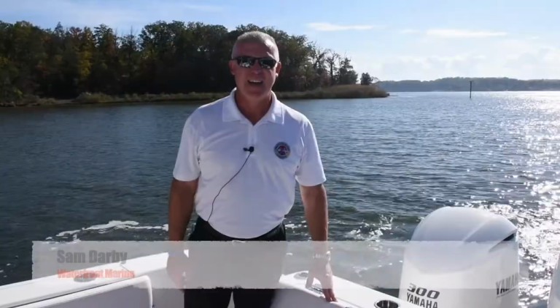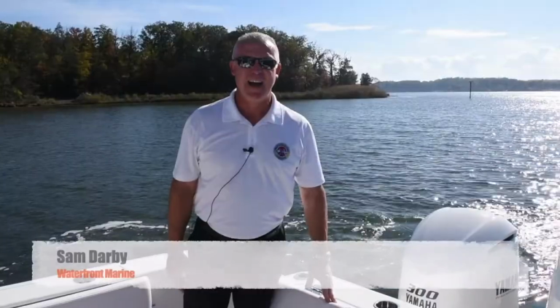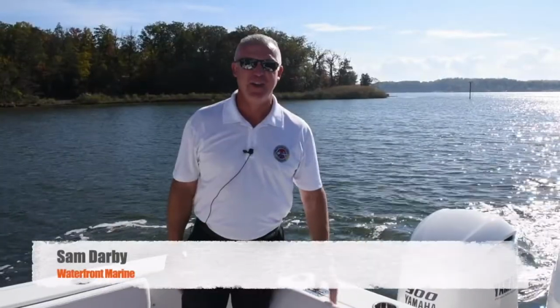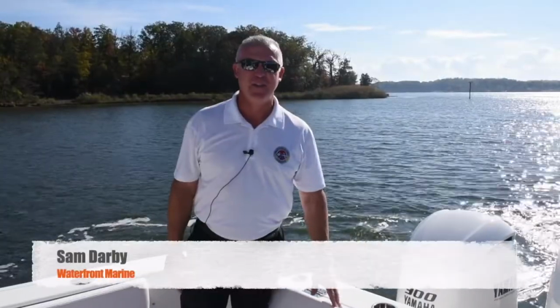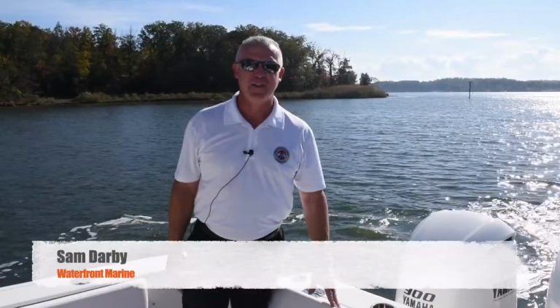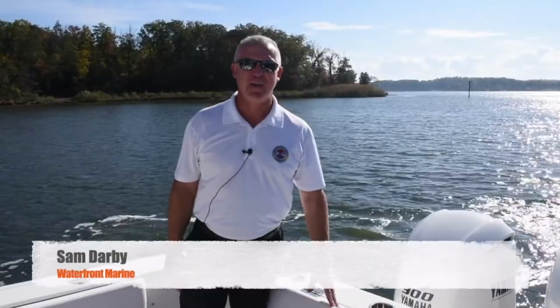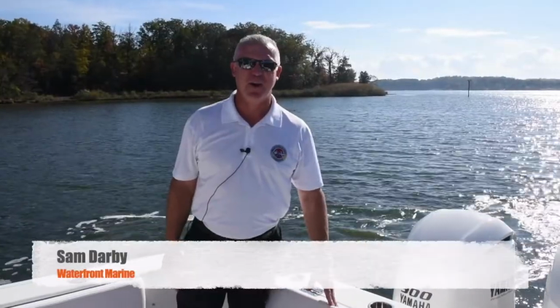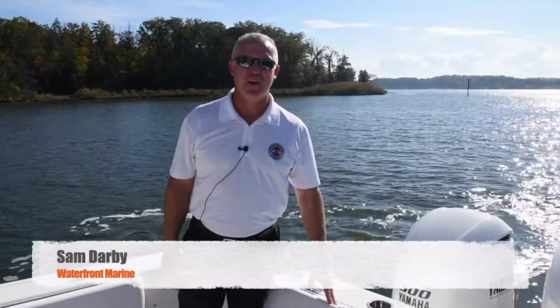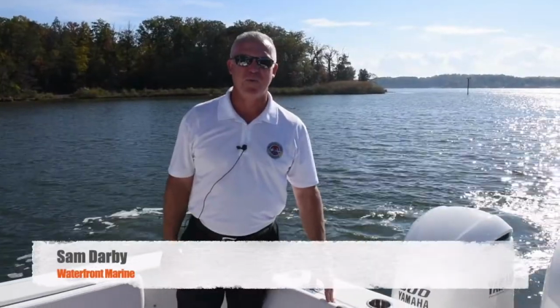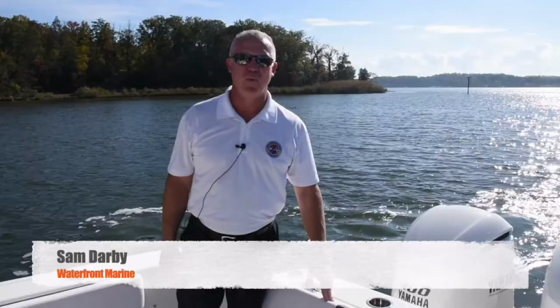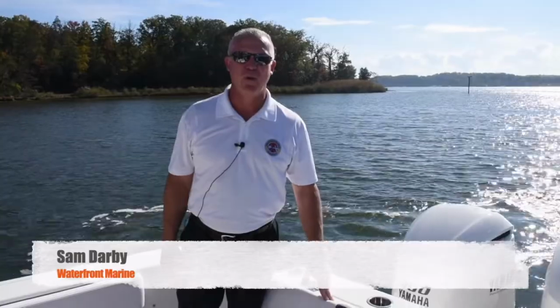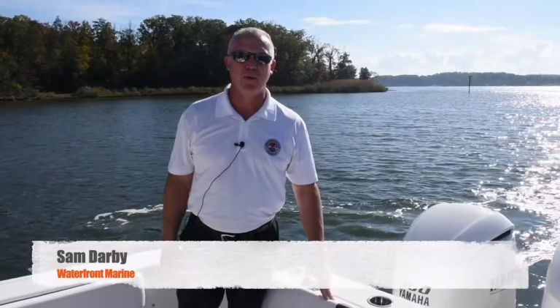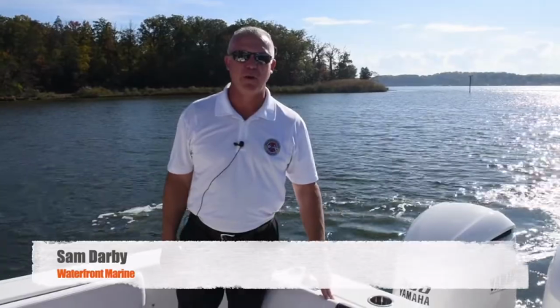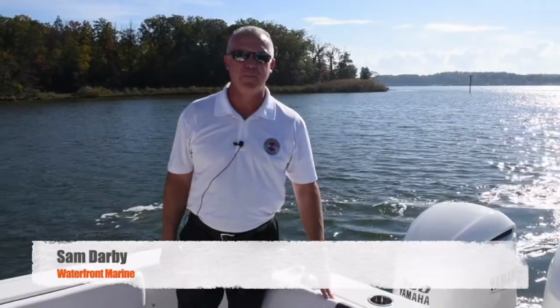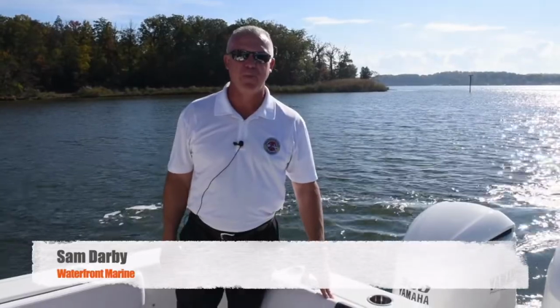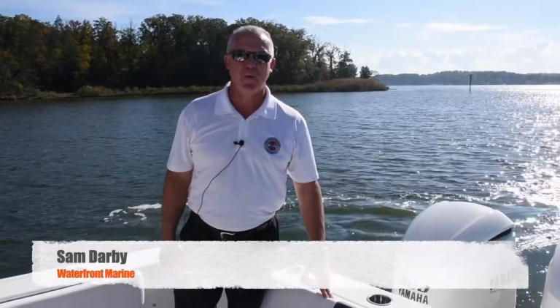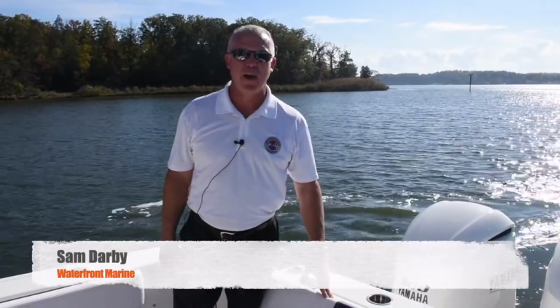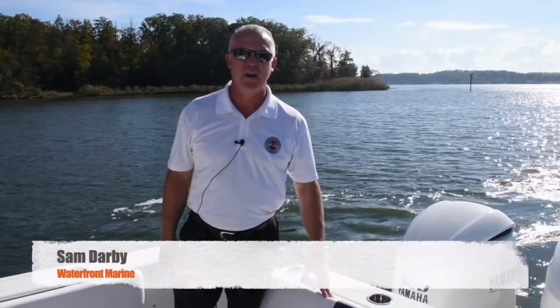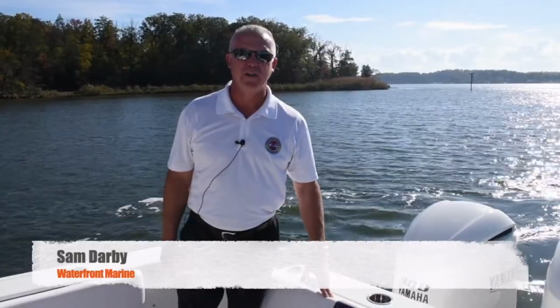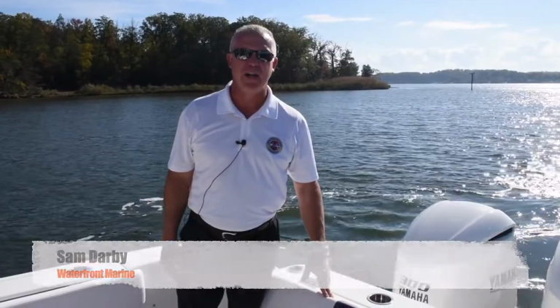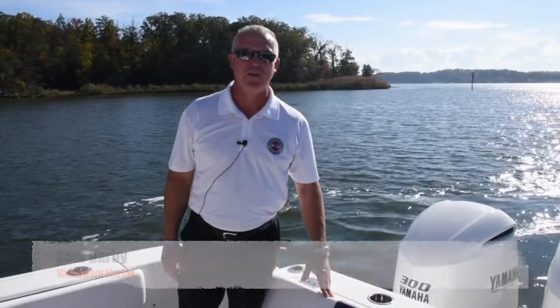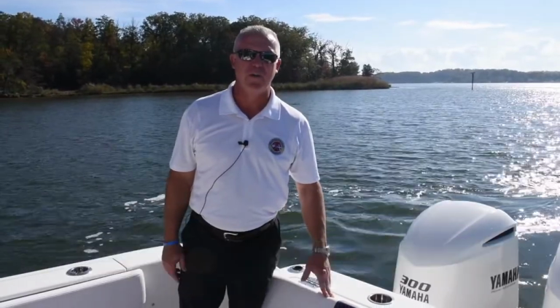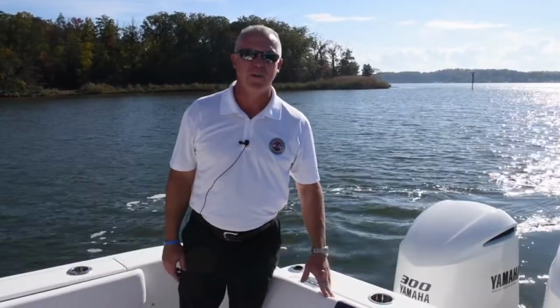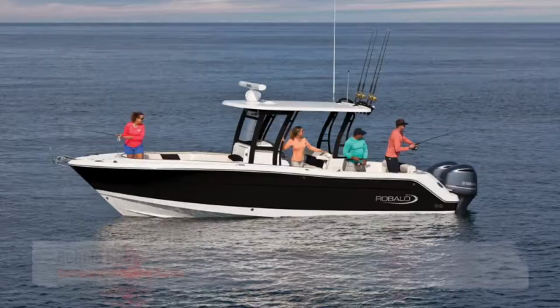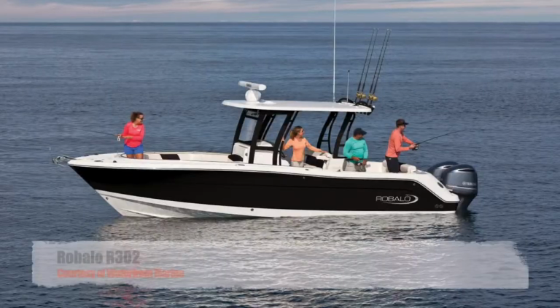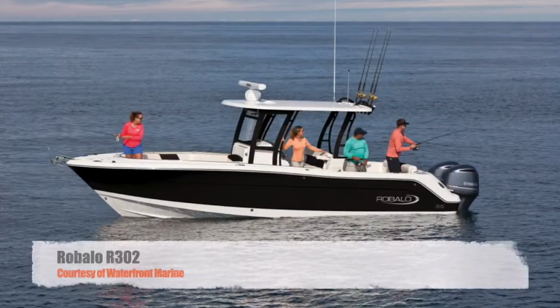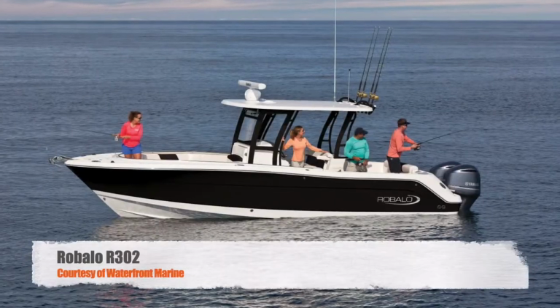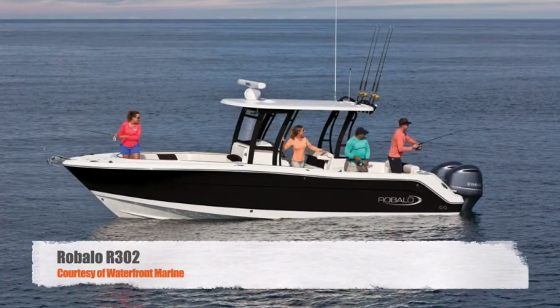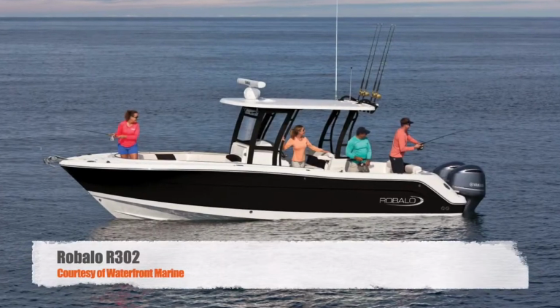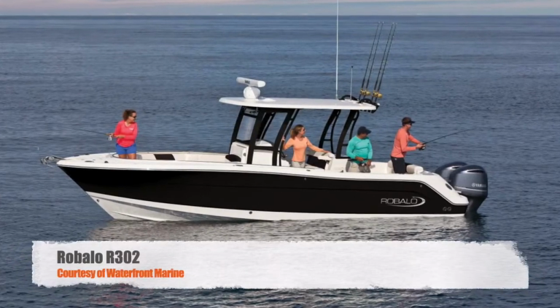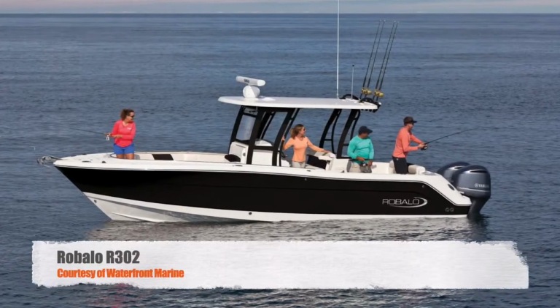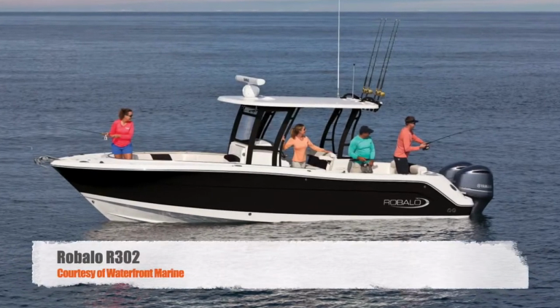Hi, how you doing? It's Sam Darby here from Waterfront Marine. We're out here on the South River on the Rebalo 302.